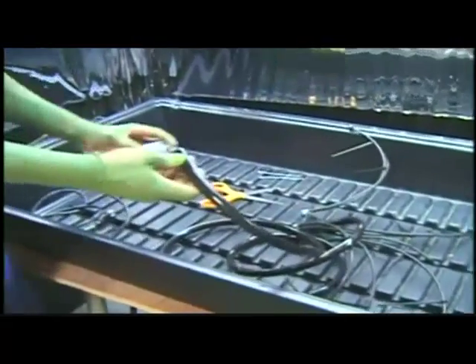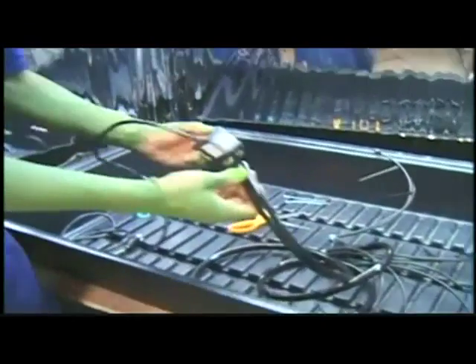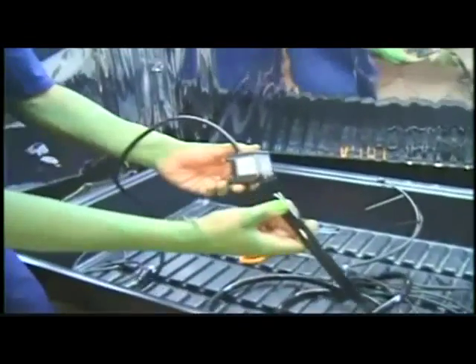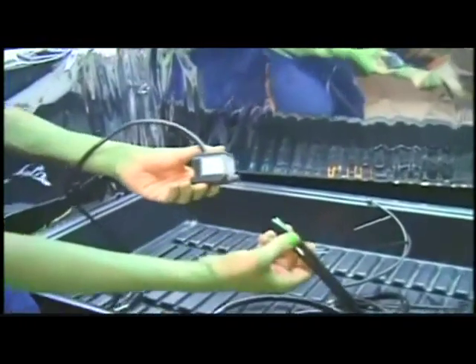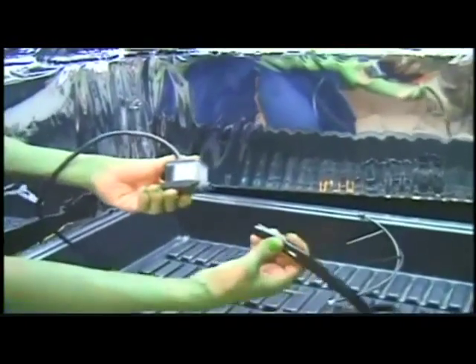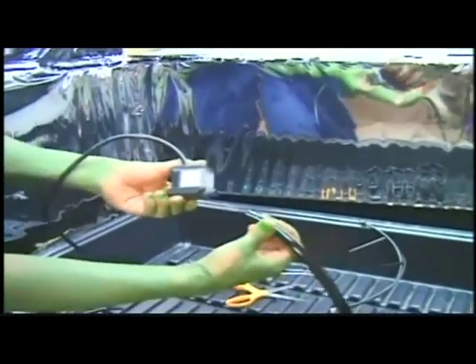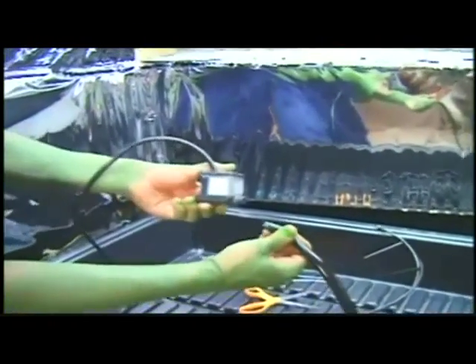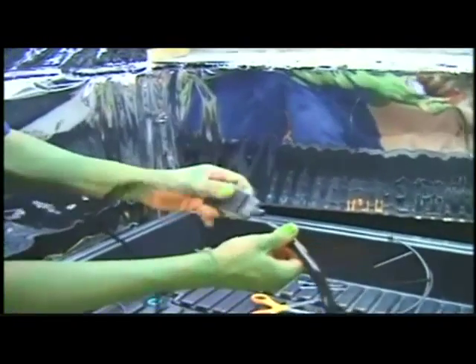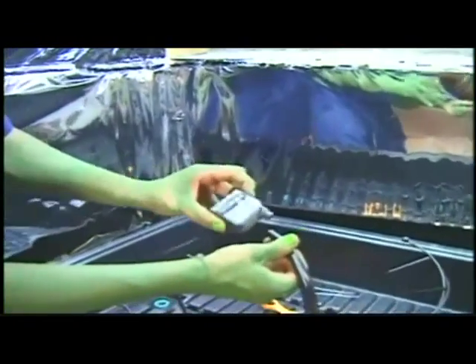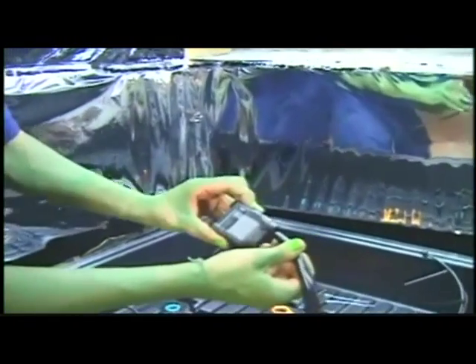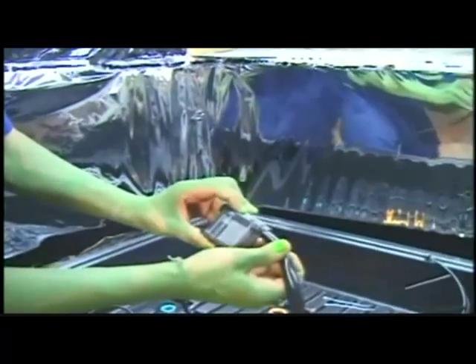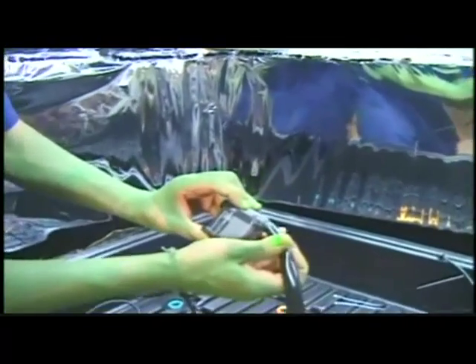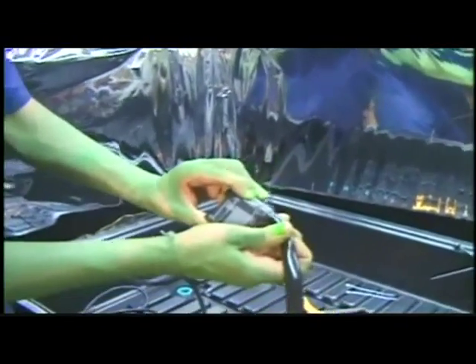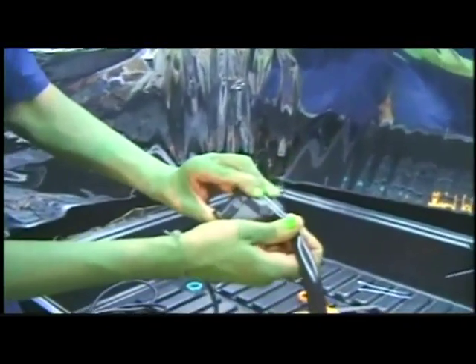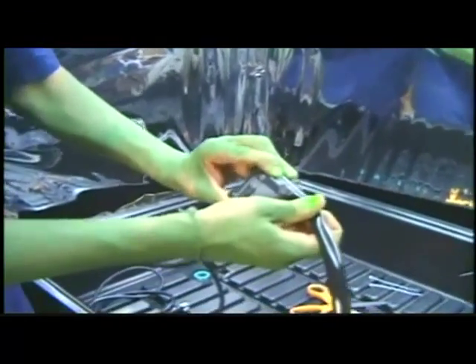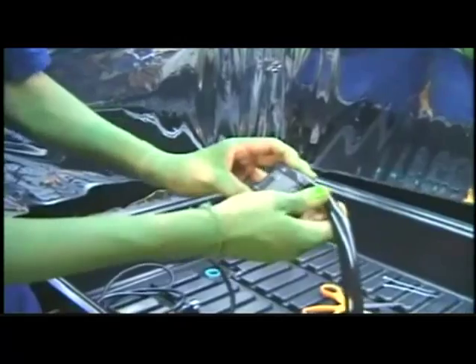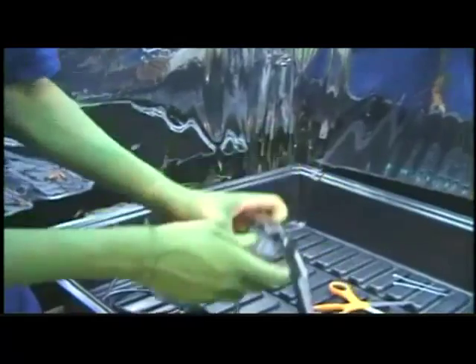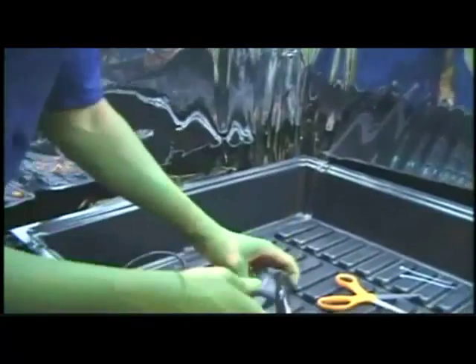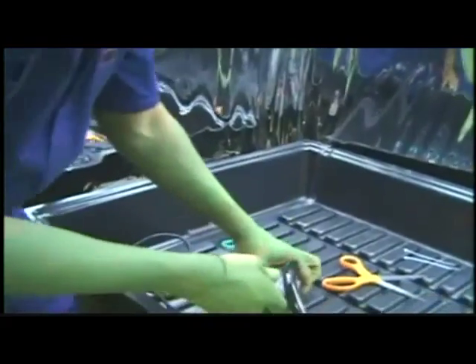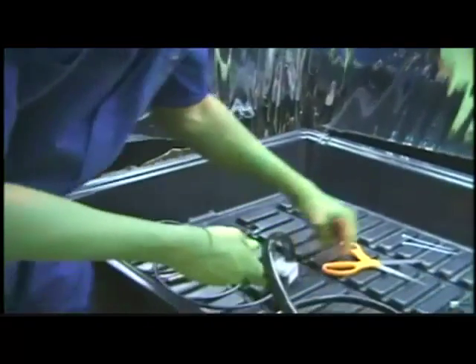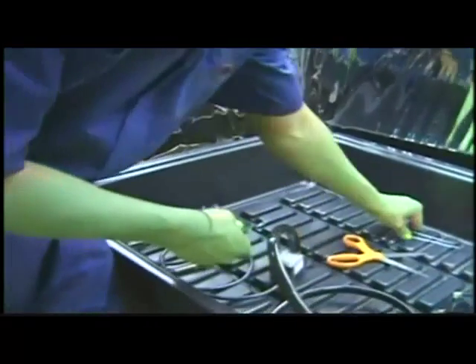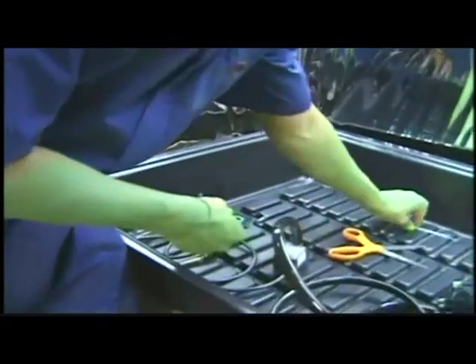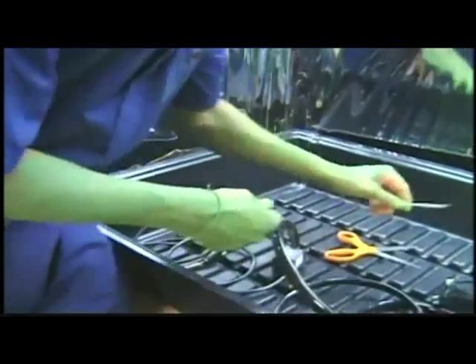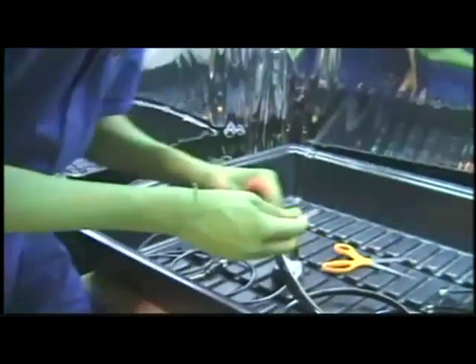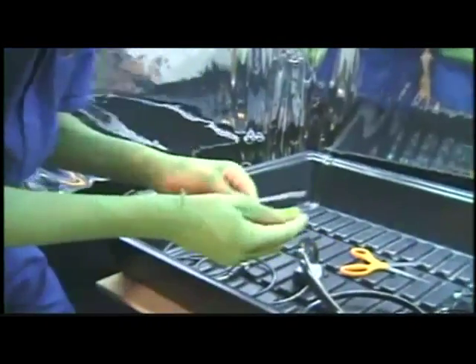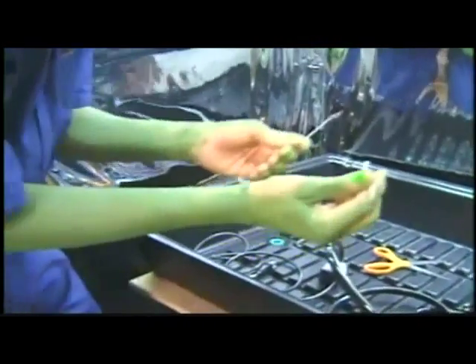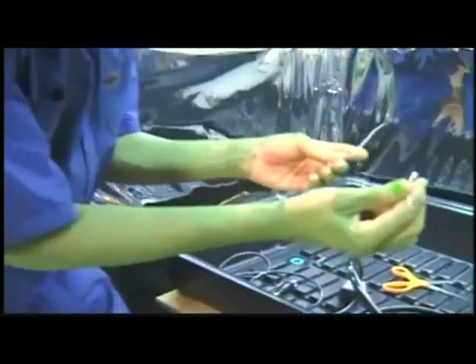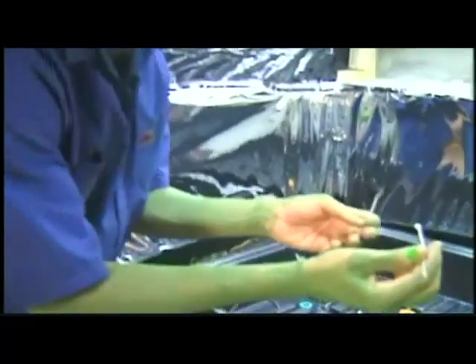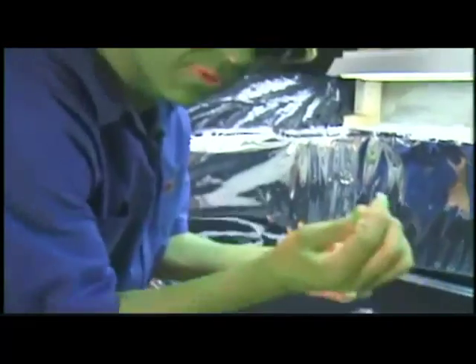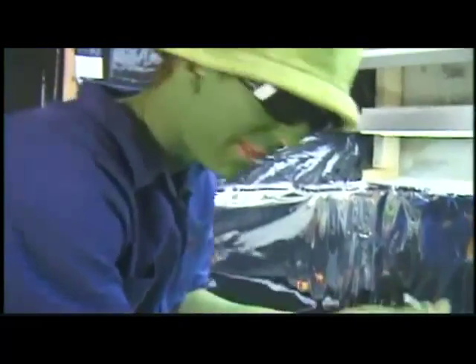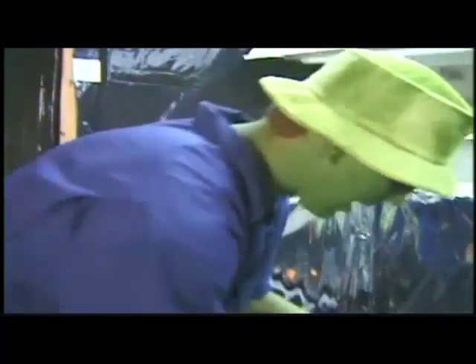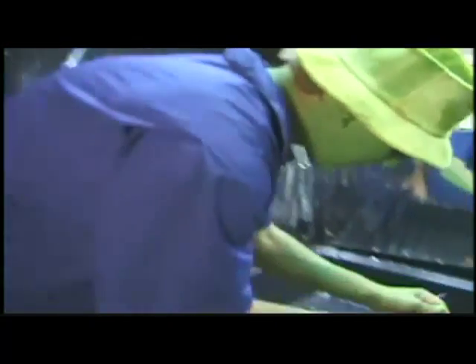The other end I can hook up right to this pump, and I'll secure both ends with the zip tie.